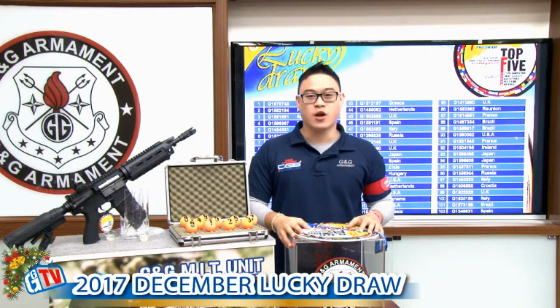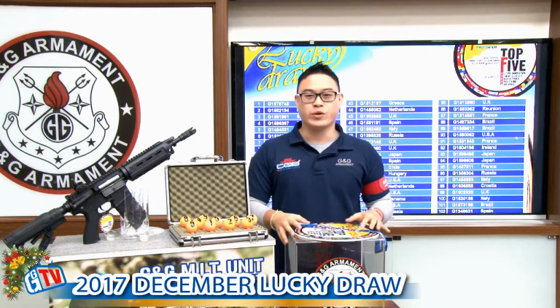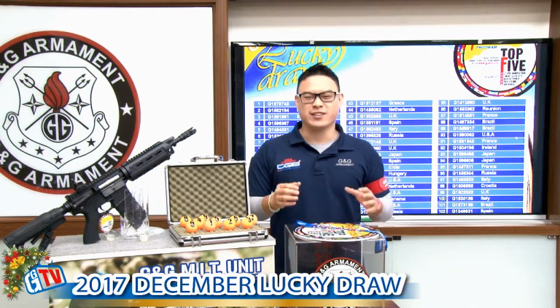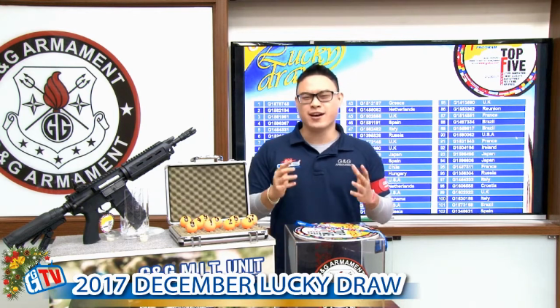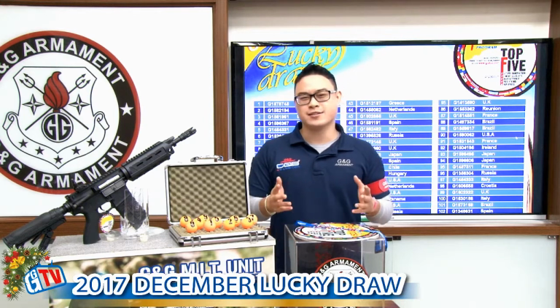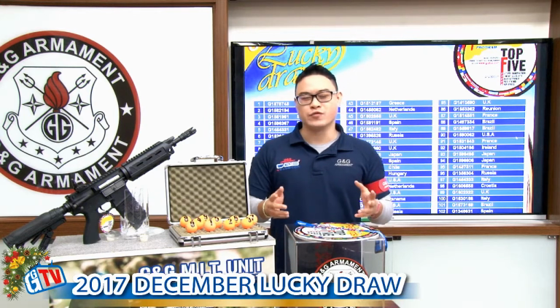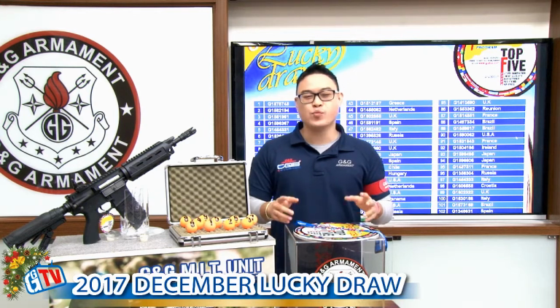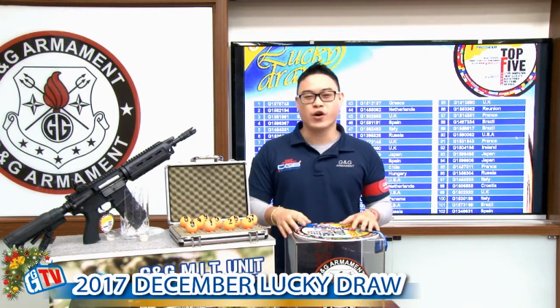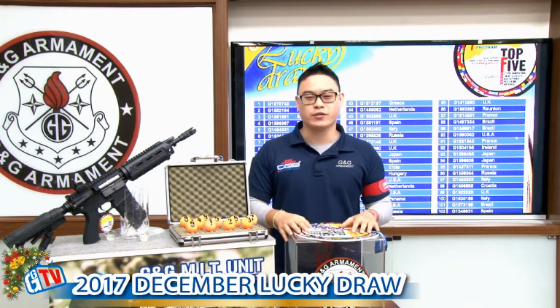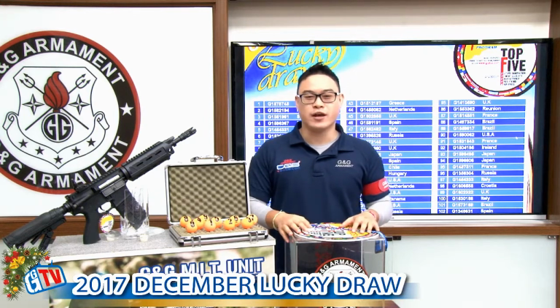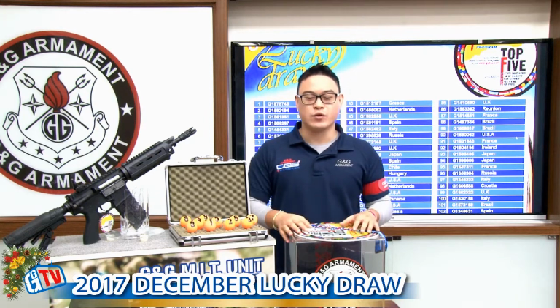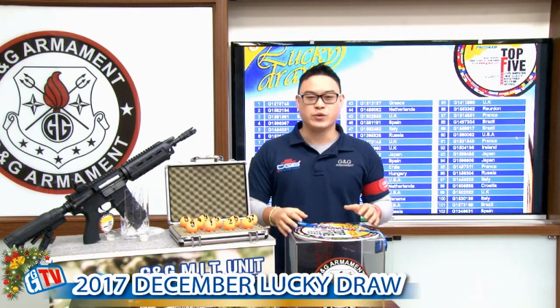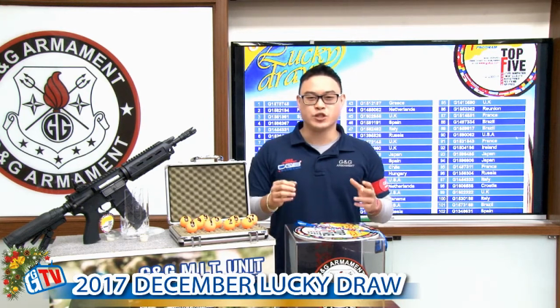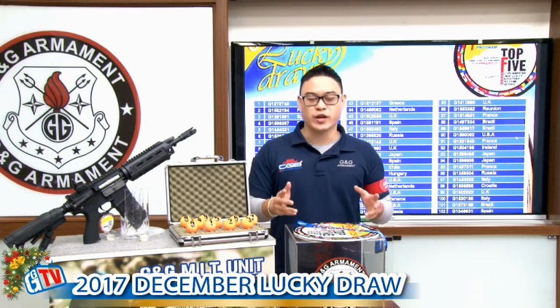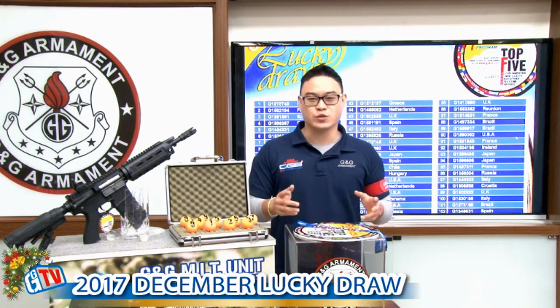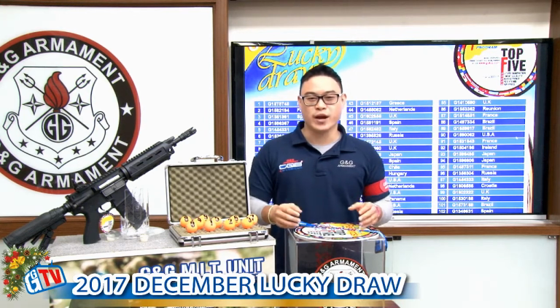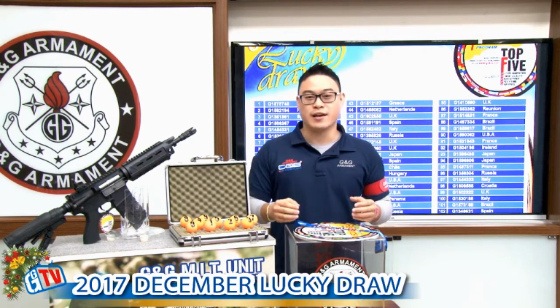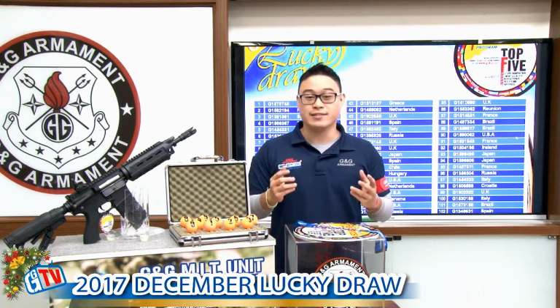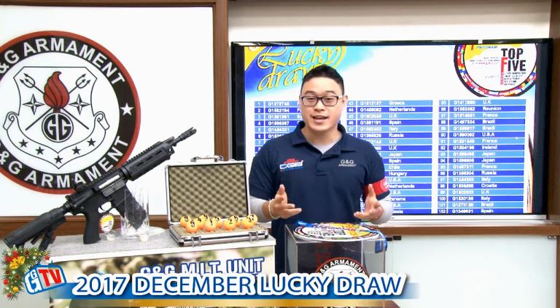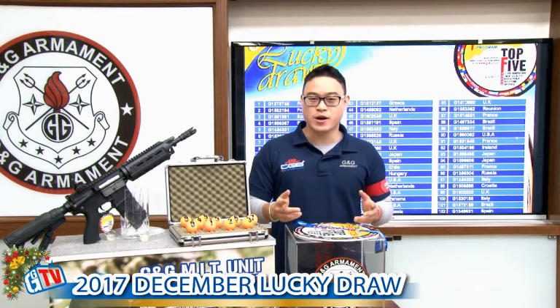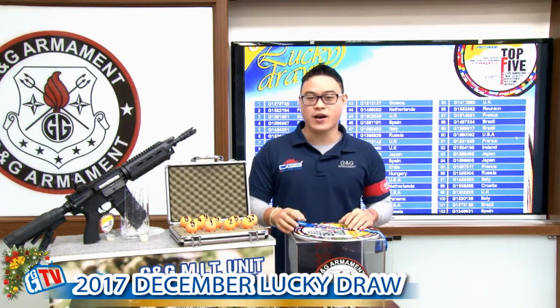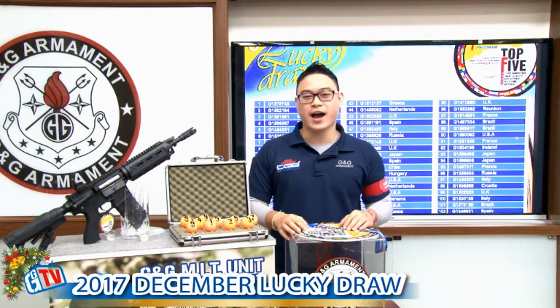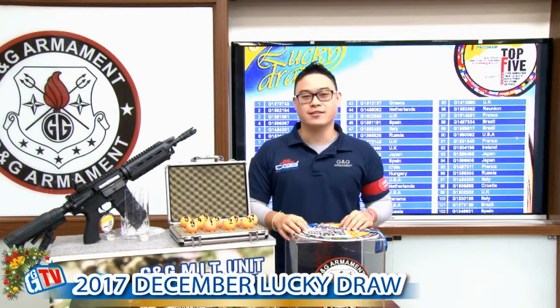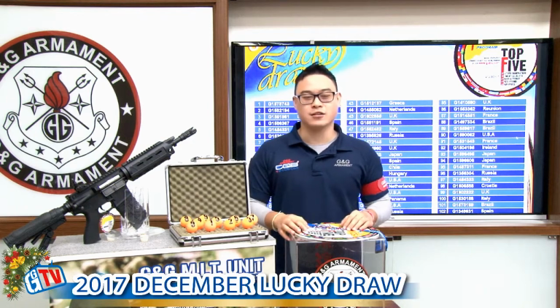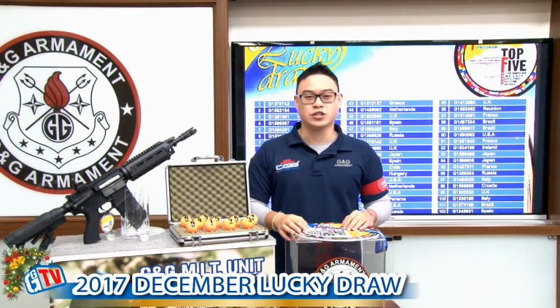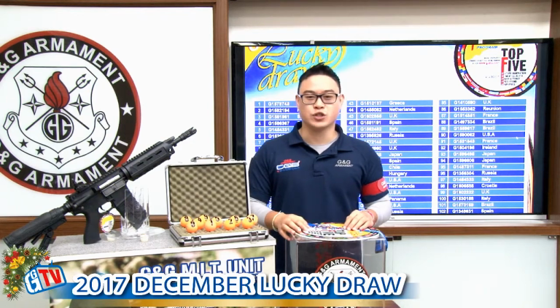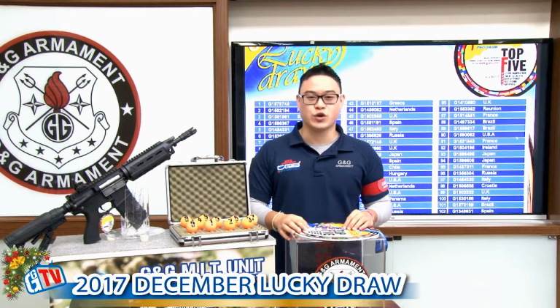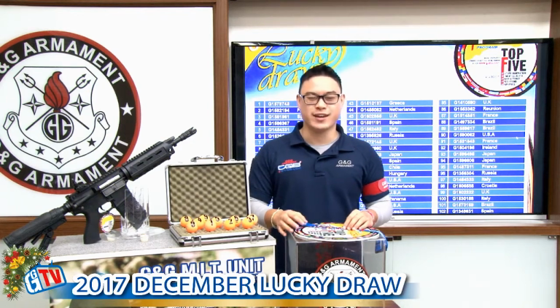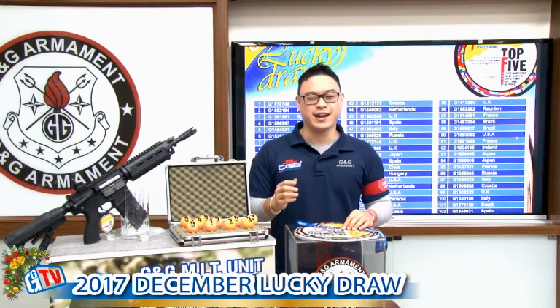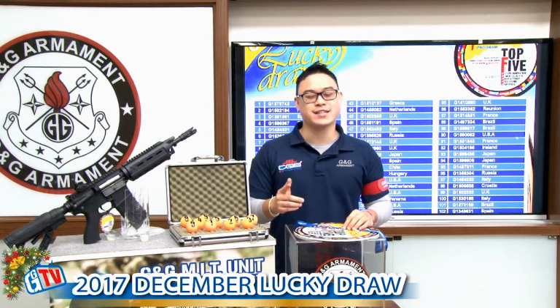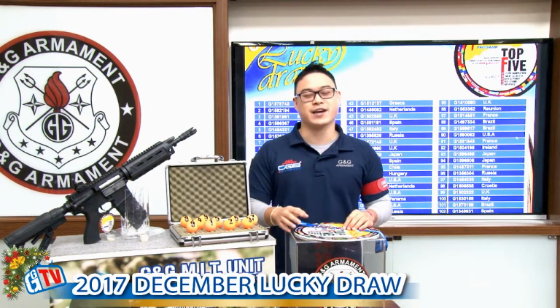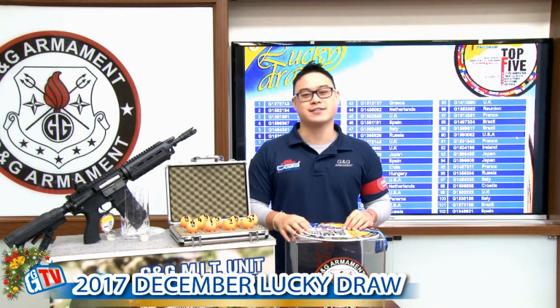Please look forward to 2018 with G&G Armament. We got tons of new products that will be showcased right next month at the SHOT Show in Las Vegas.